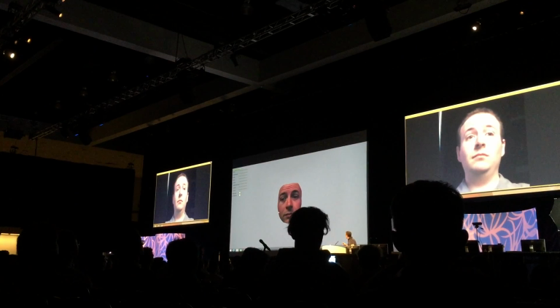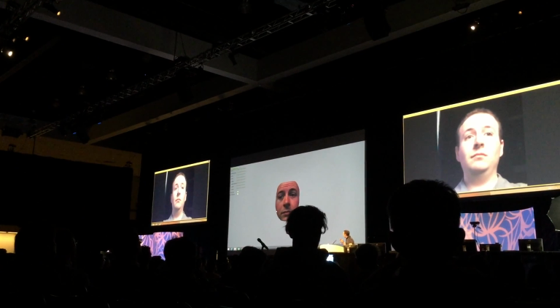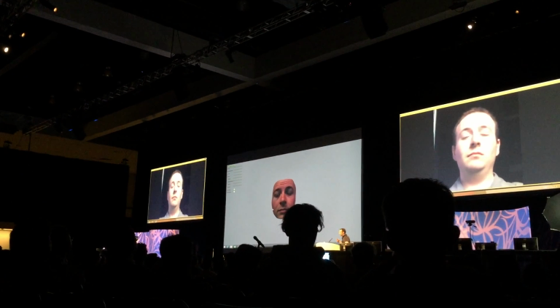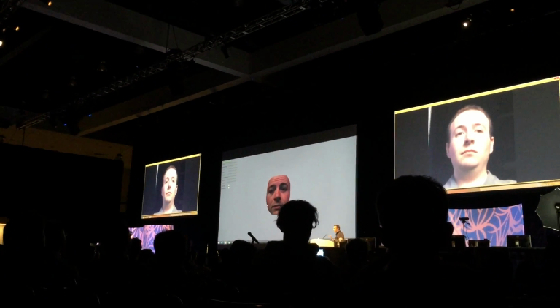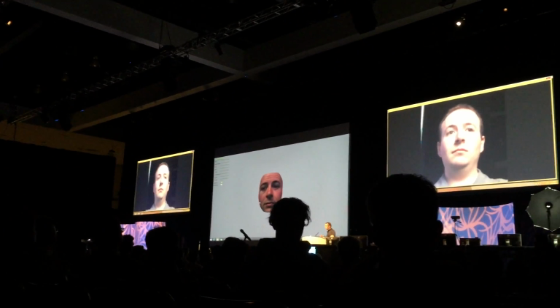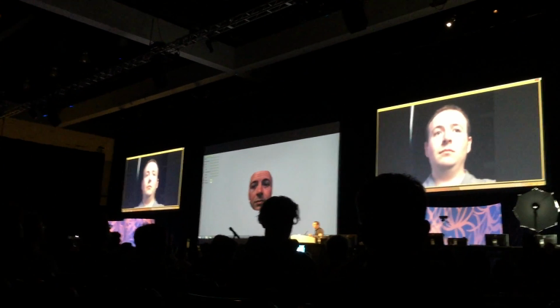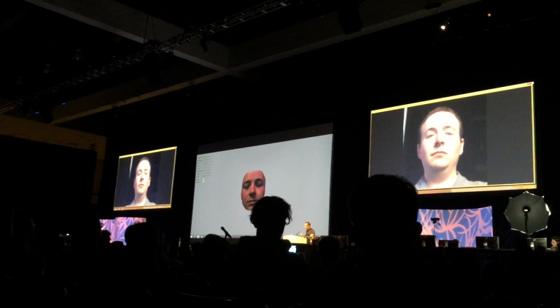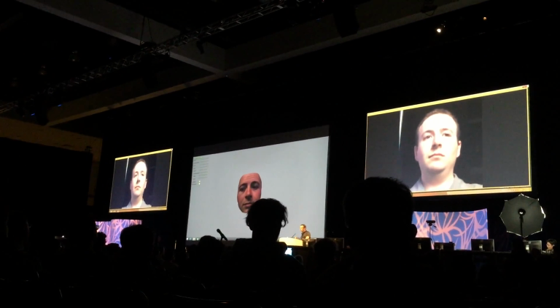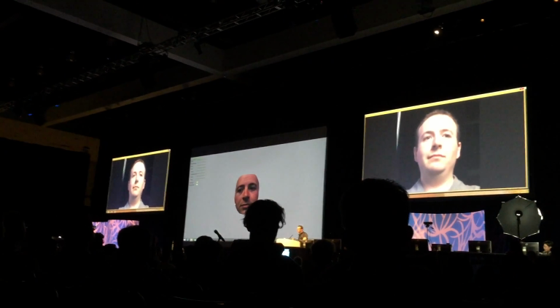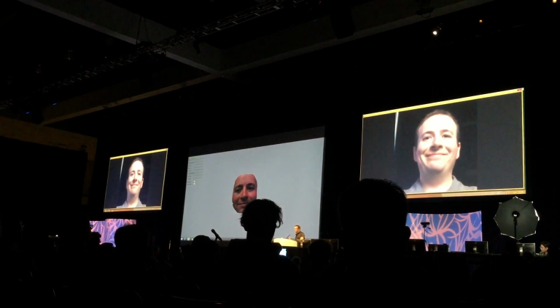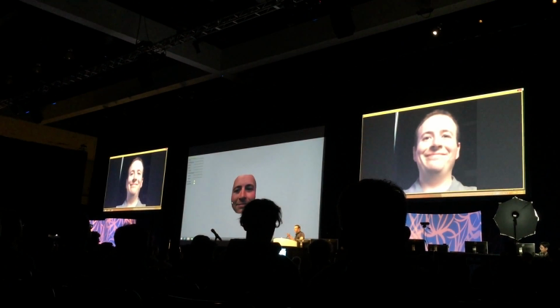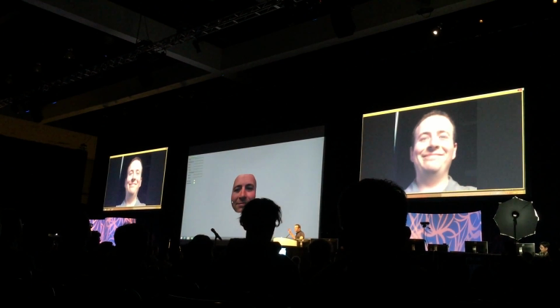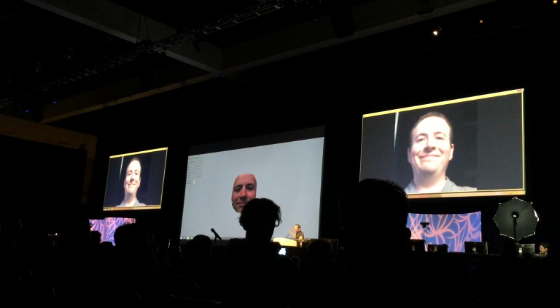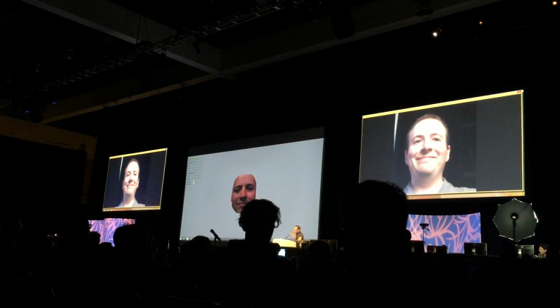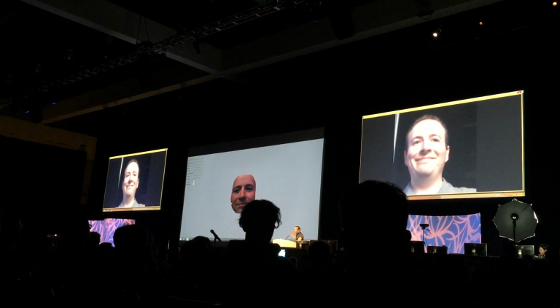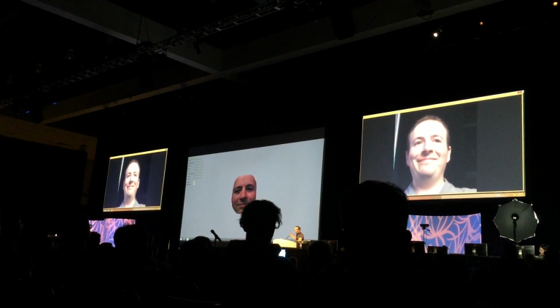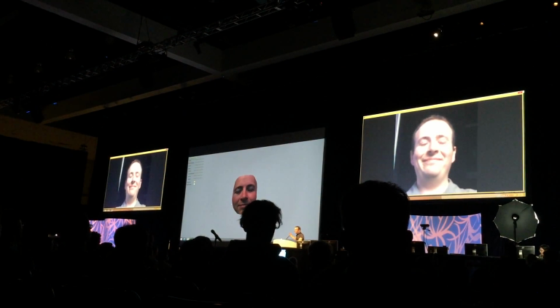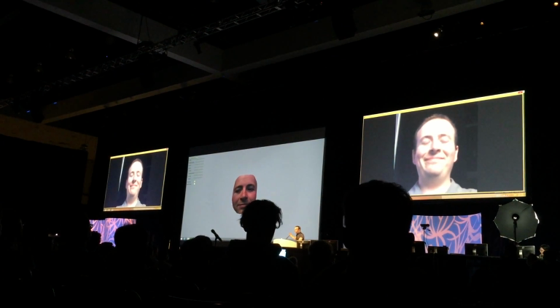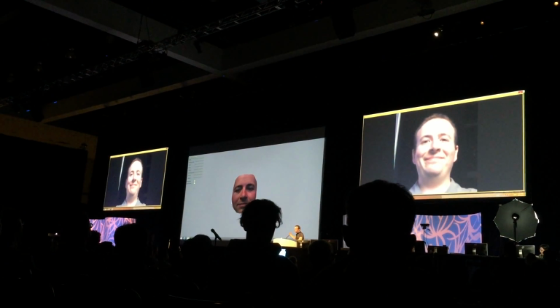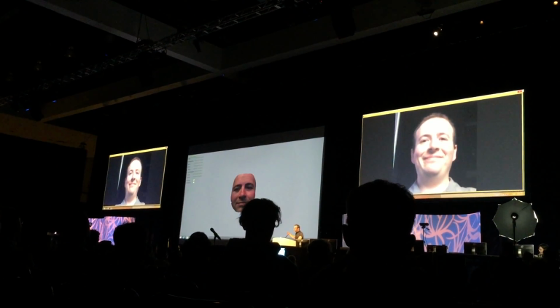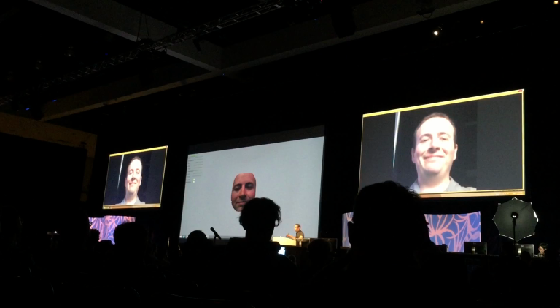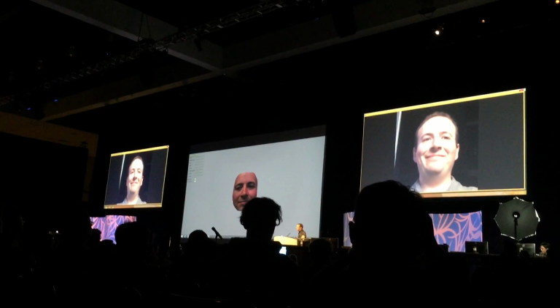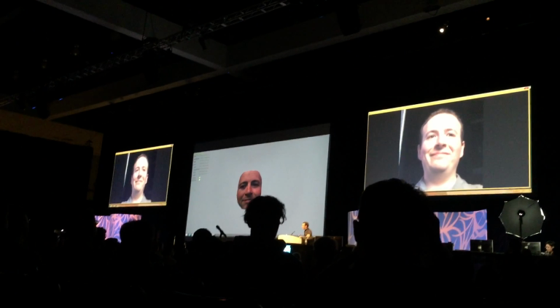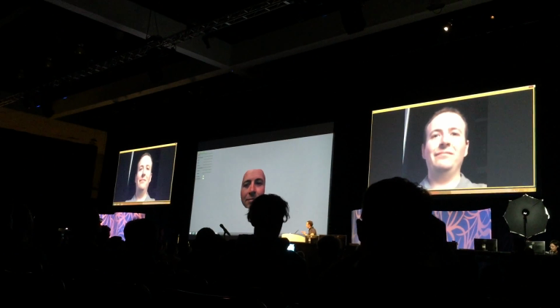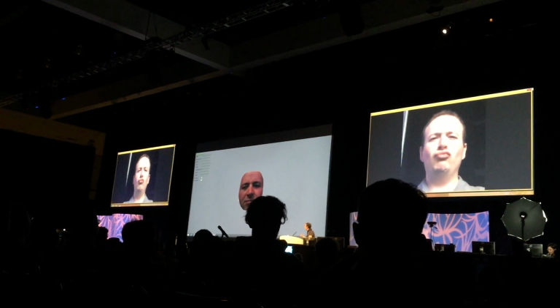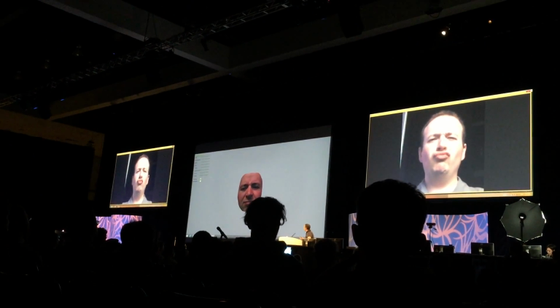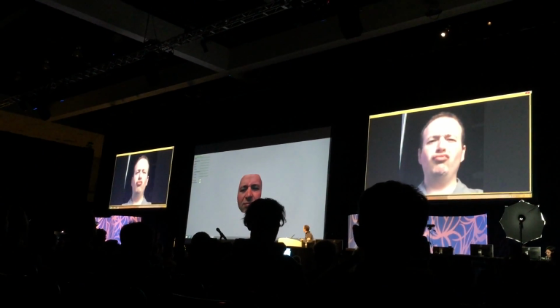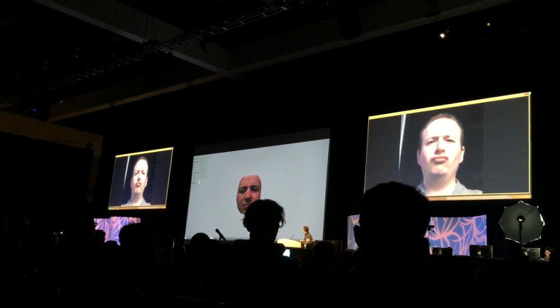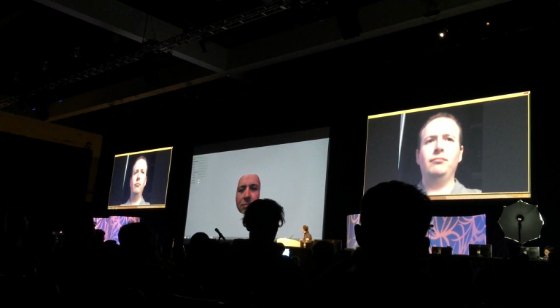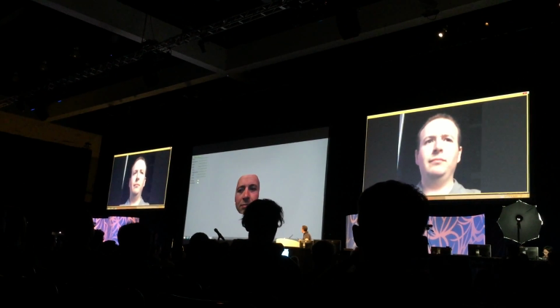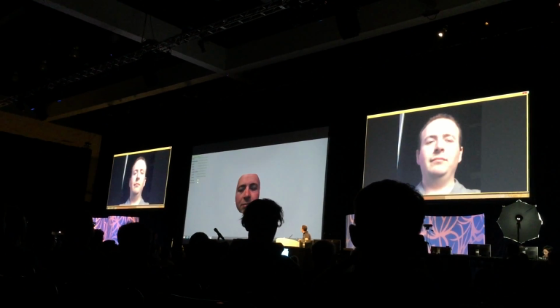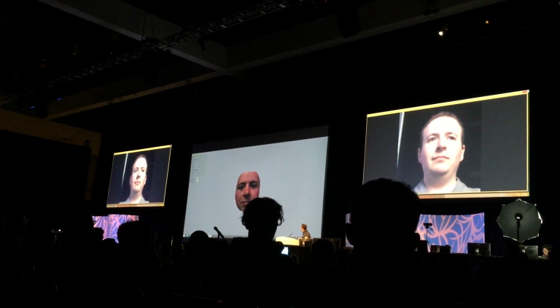So as the quality of the sensors improve, the quality of the face will improve as well. And we have no doubt that the sensors will improve as they go on.